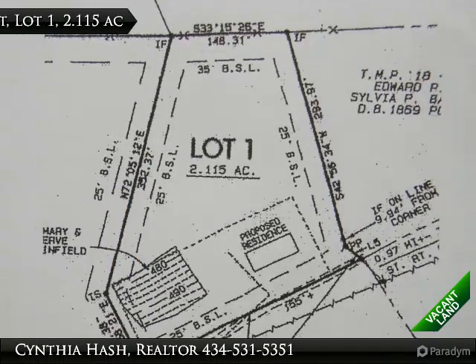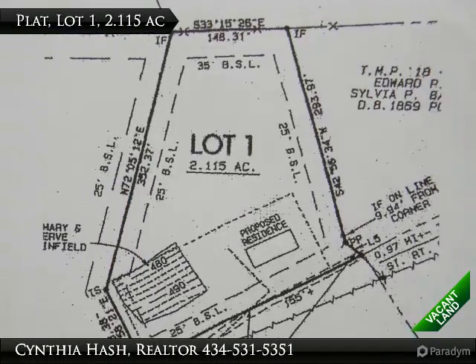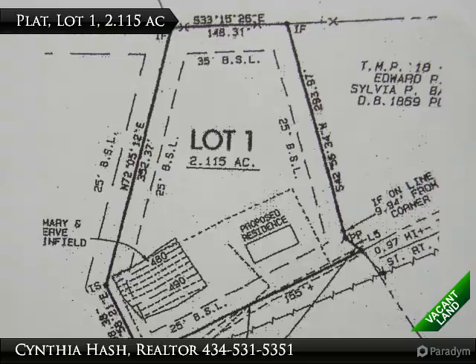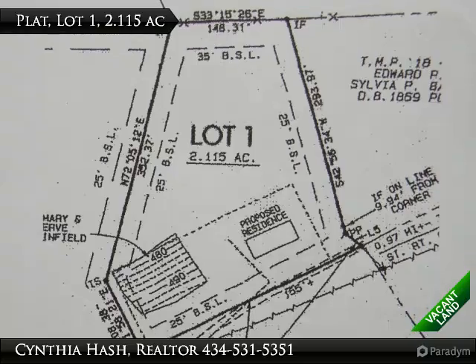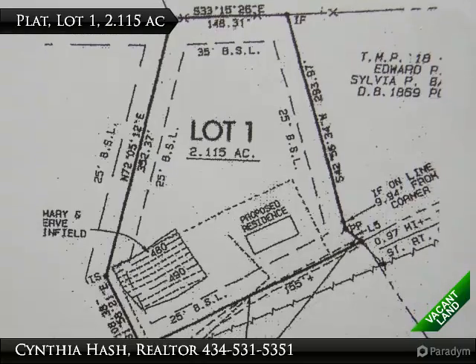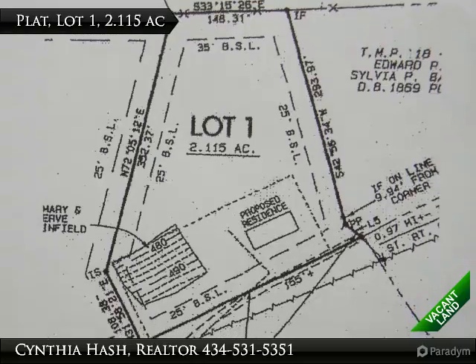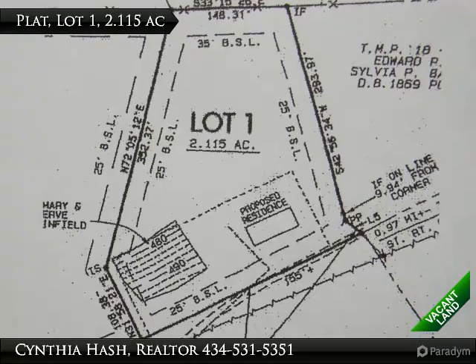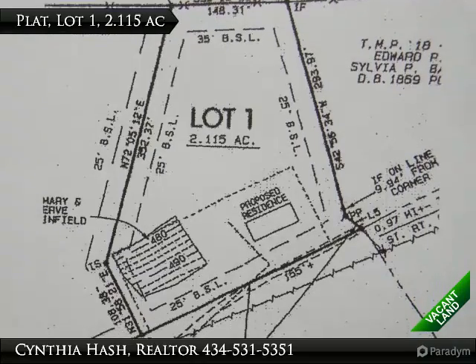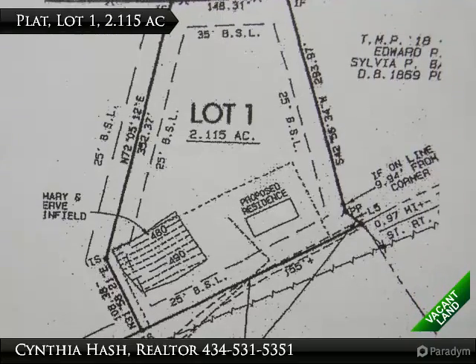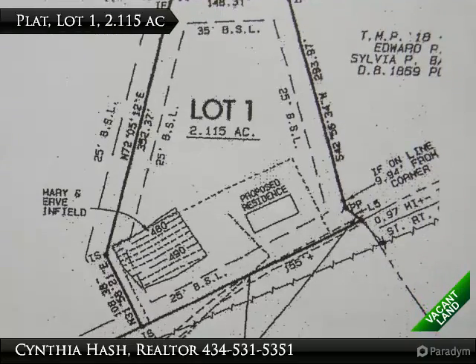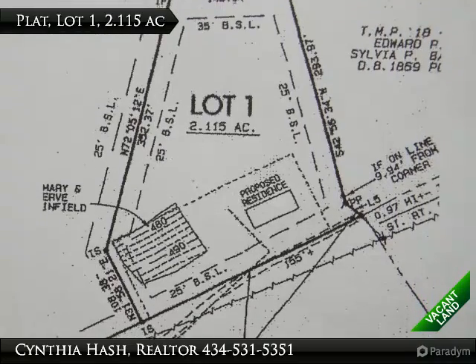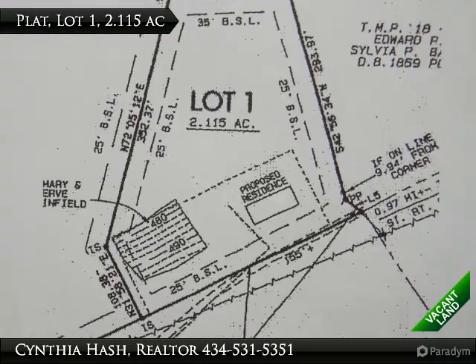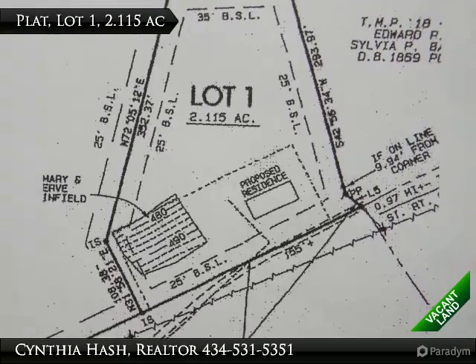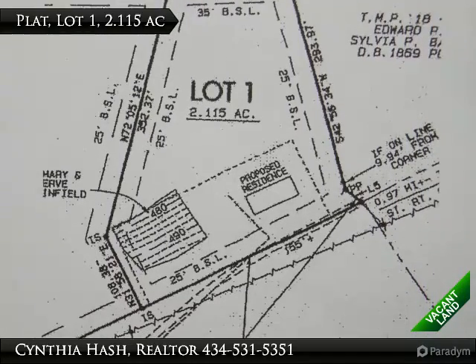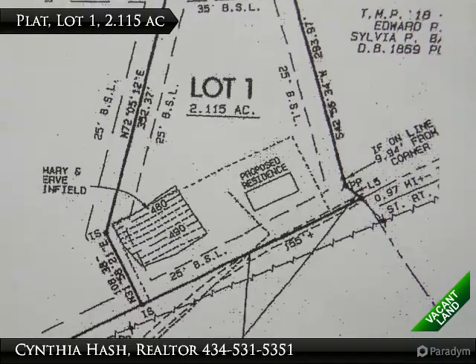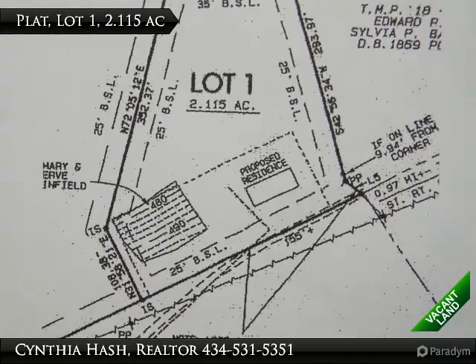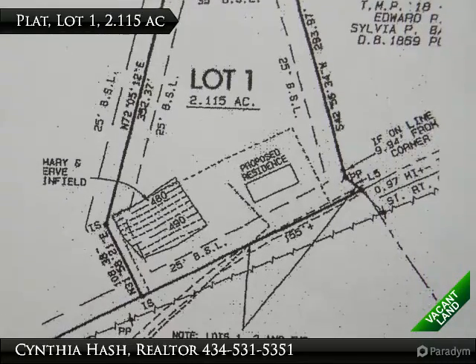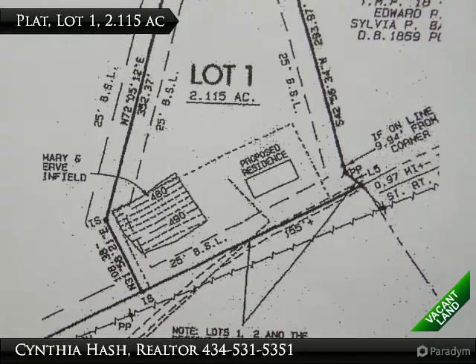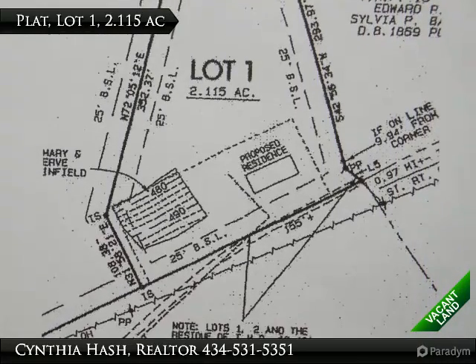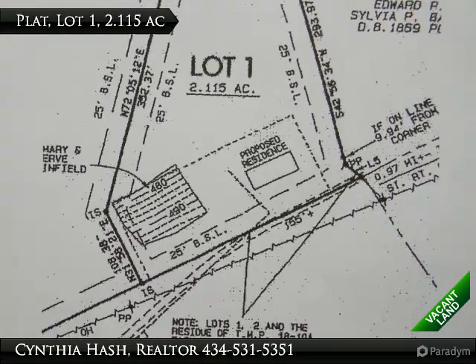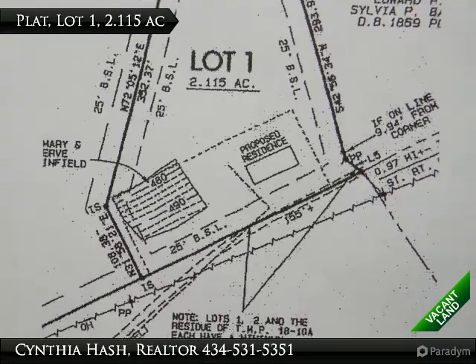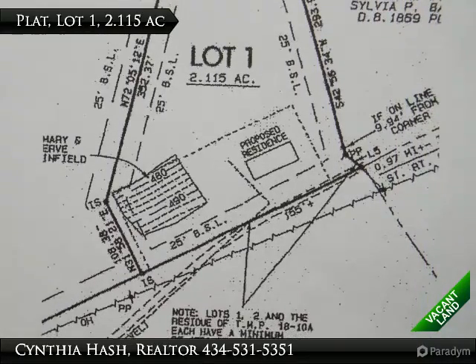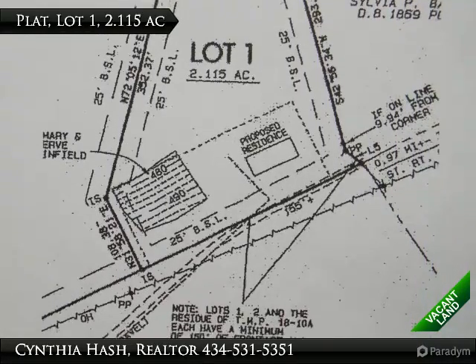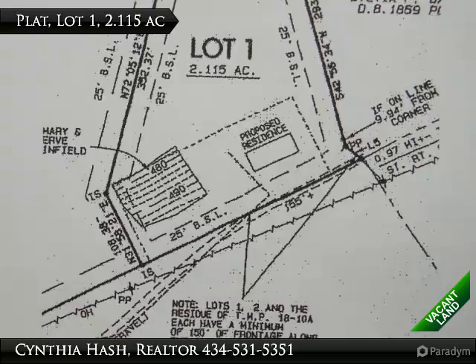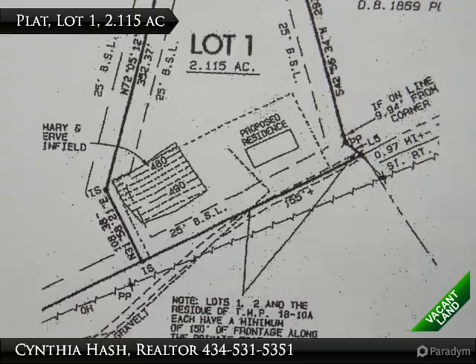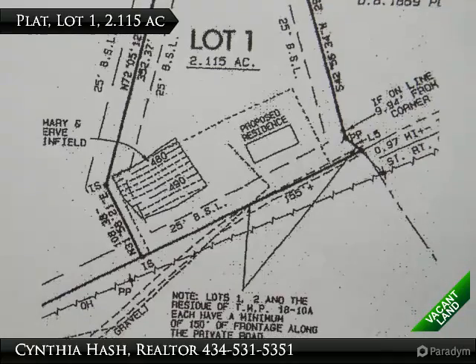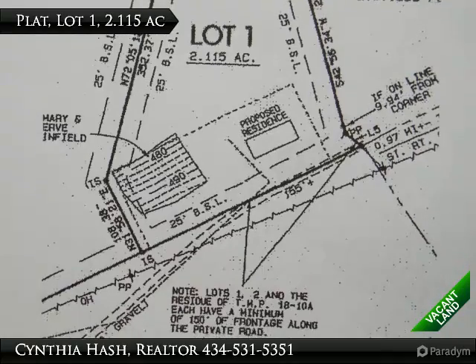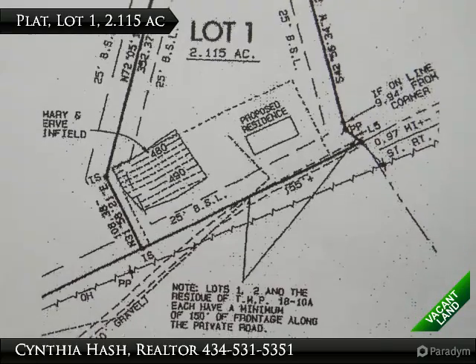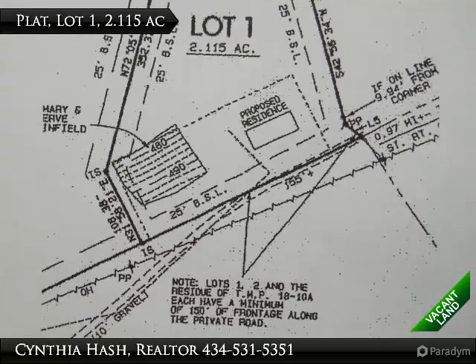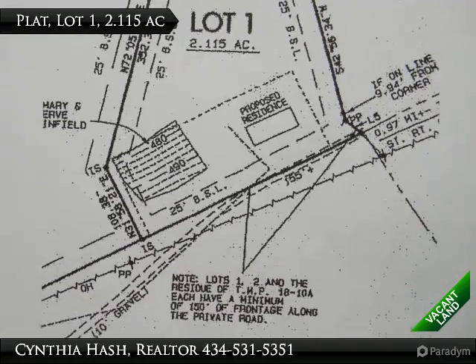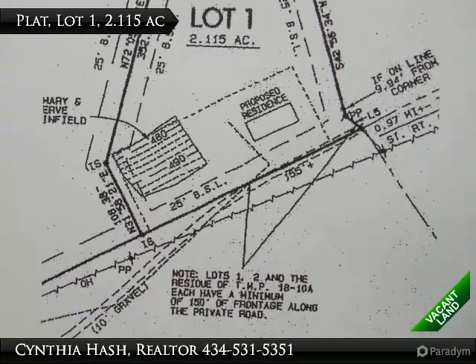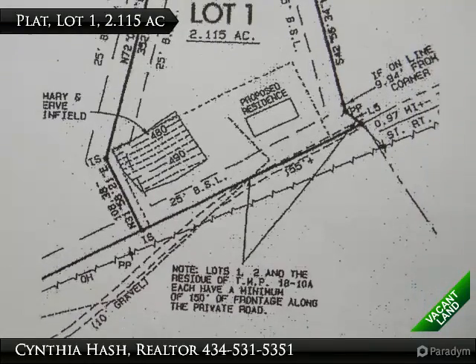In 2013, Lot 1 was subdivided off 1358 Allen Farm Lane in Earlessville, Virginia, 22936.